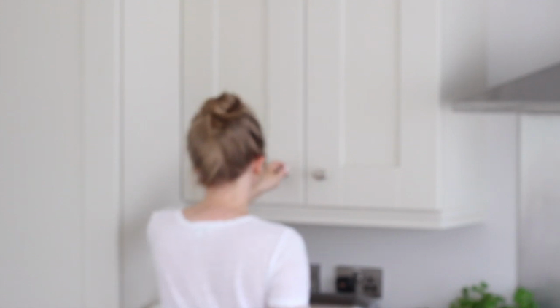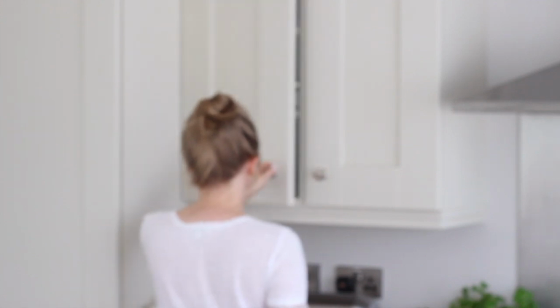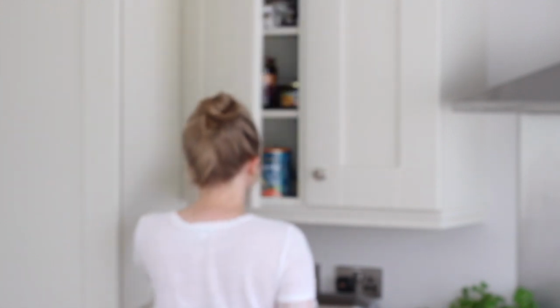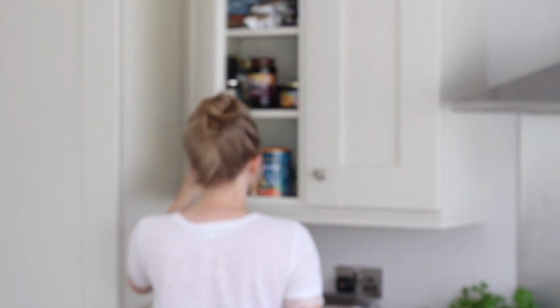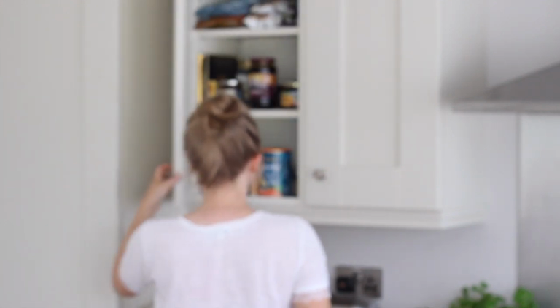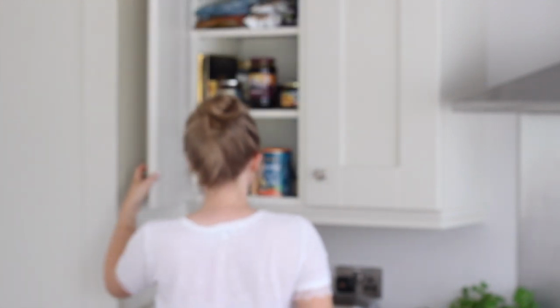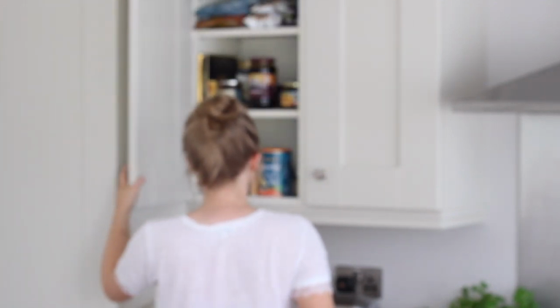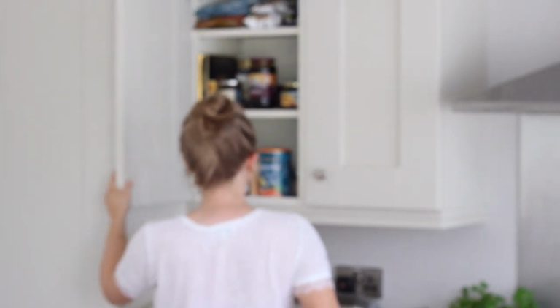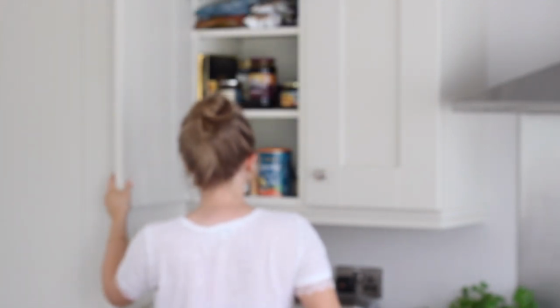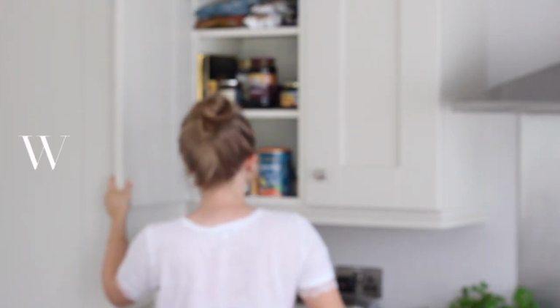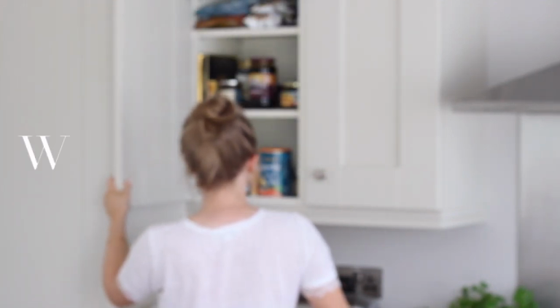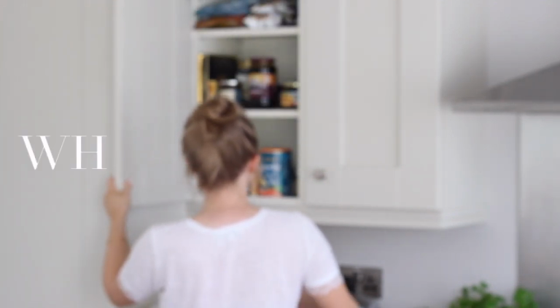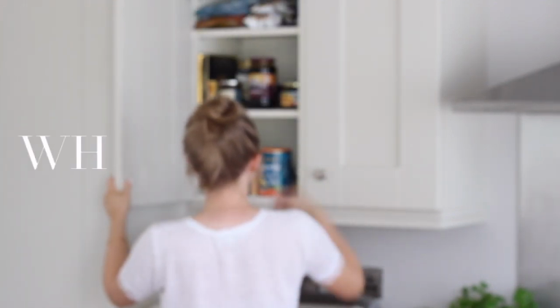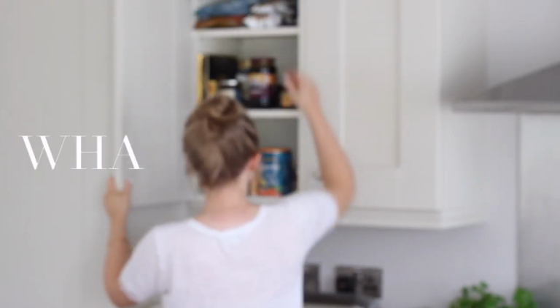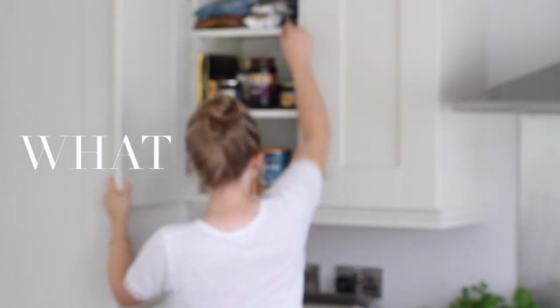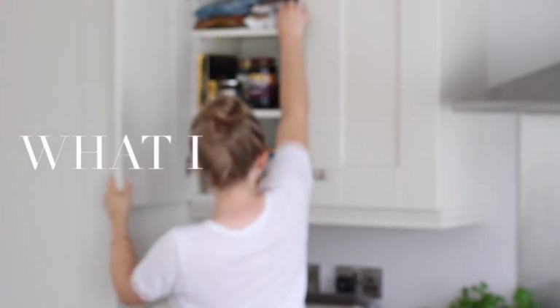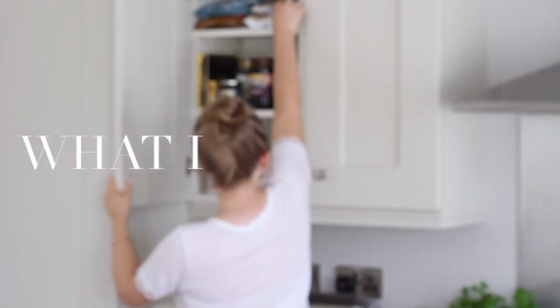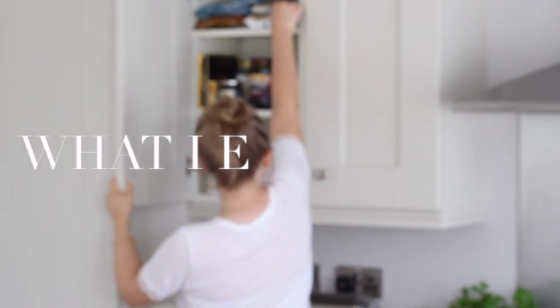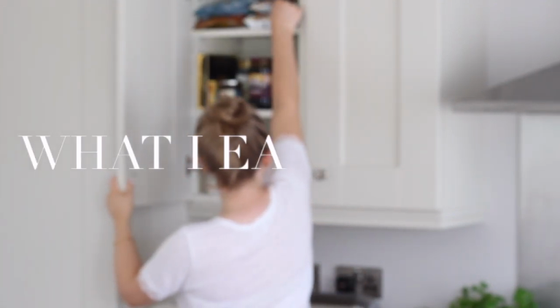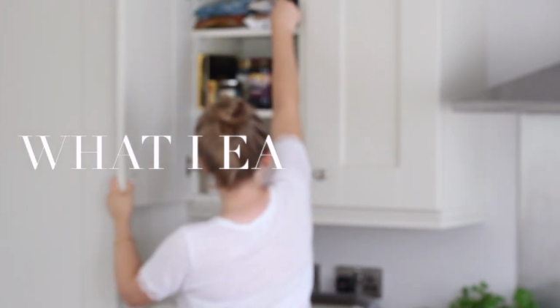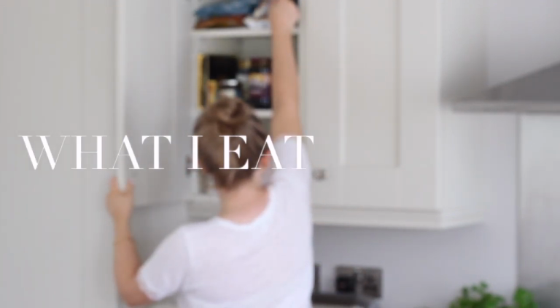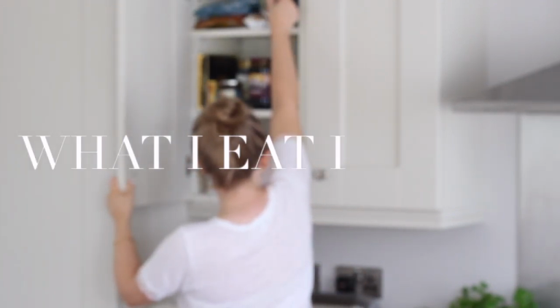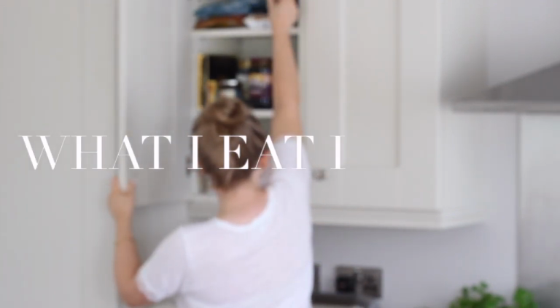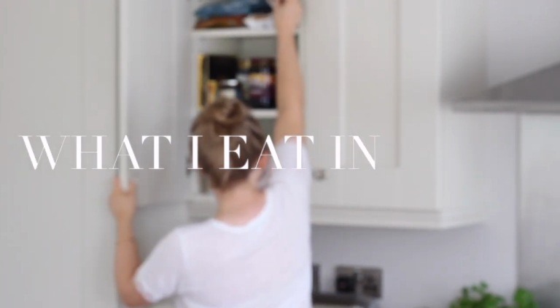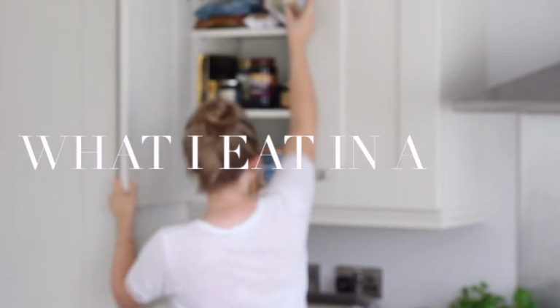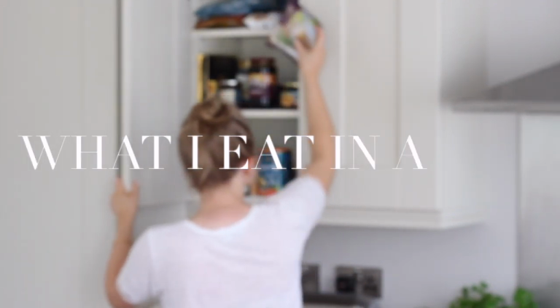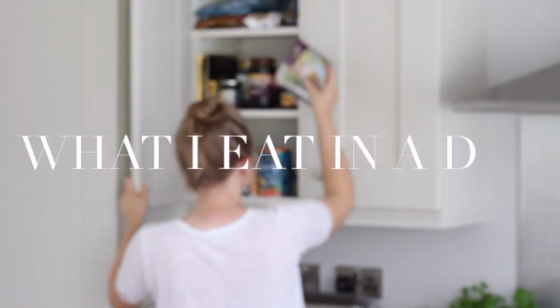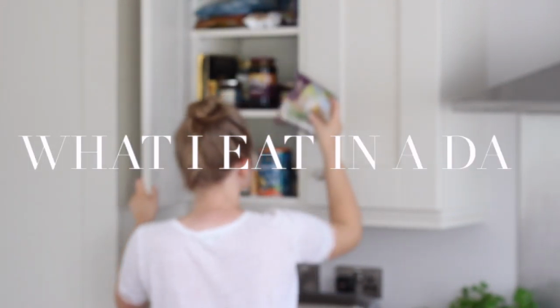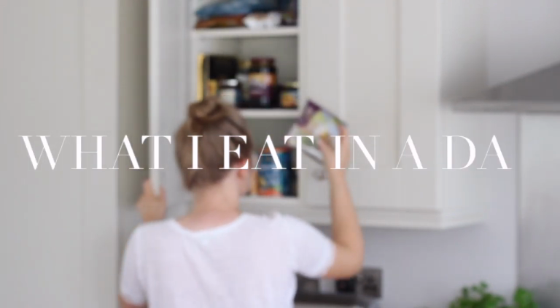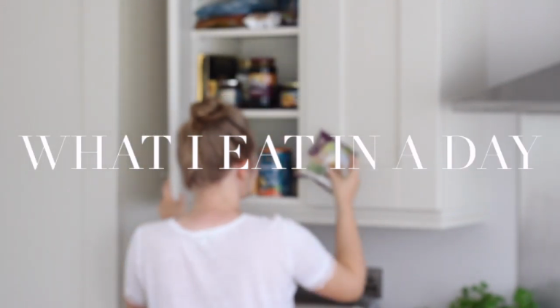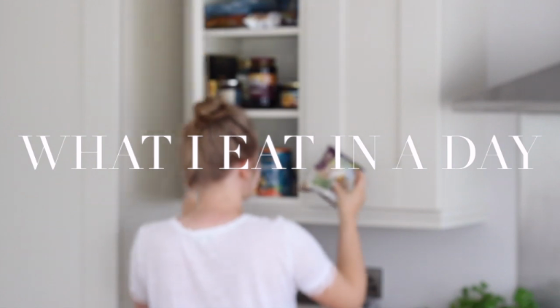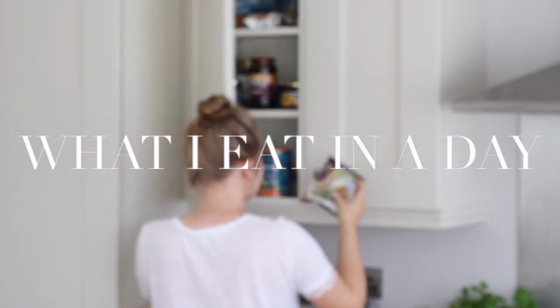Hi everyone! Welcome back to my channel and welcome back to another What I Eat In A Day.